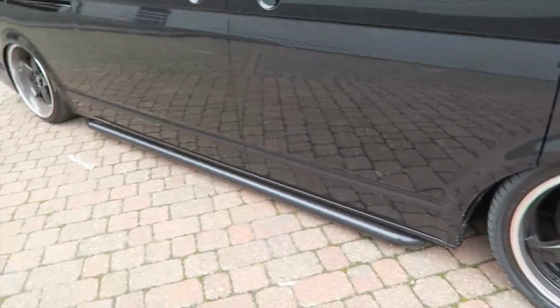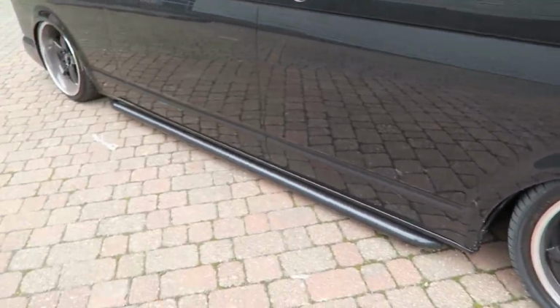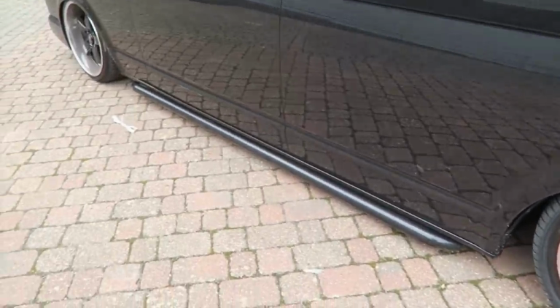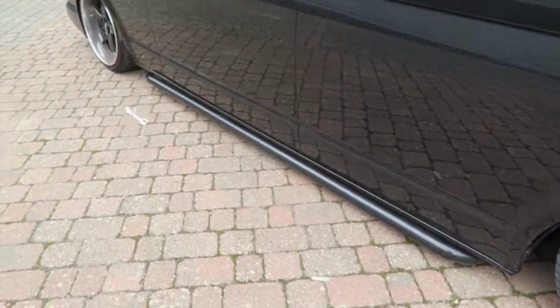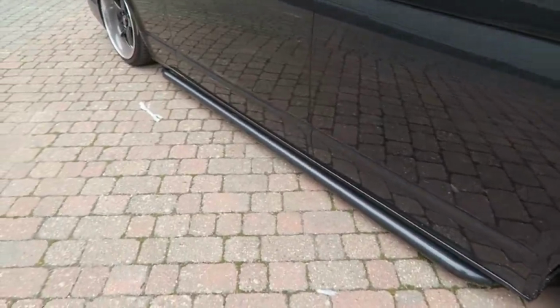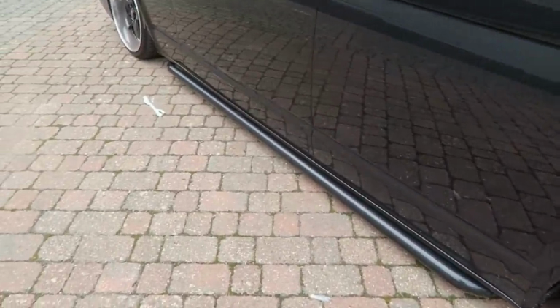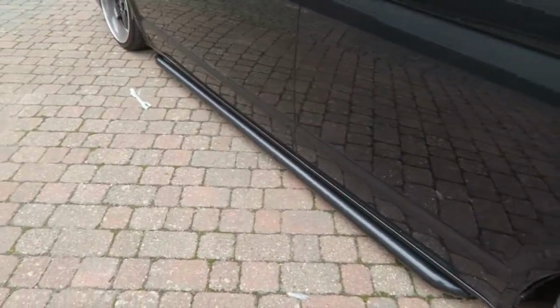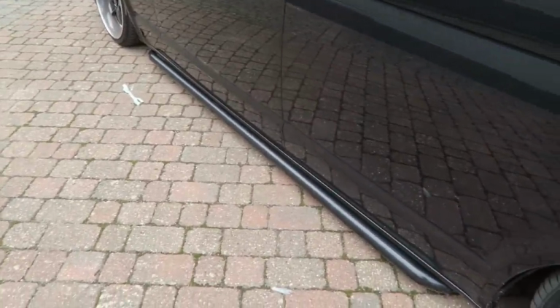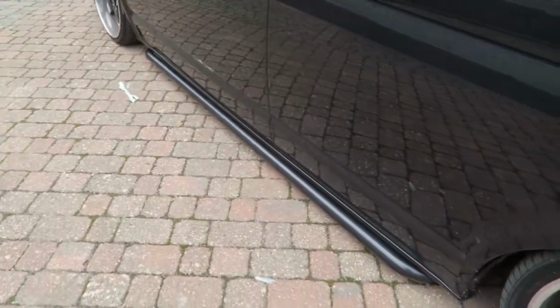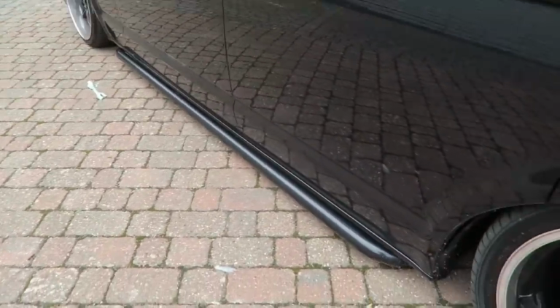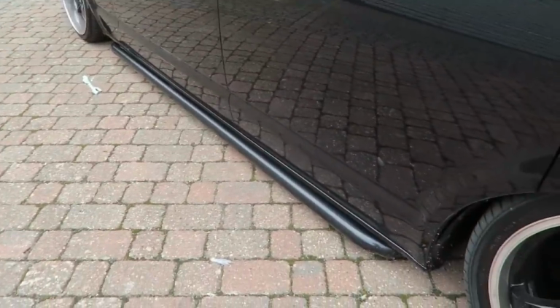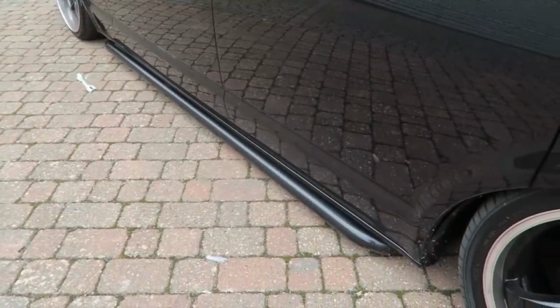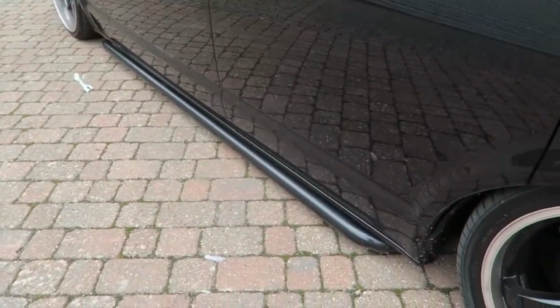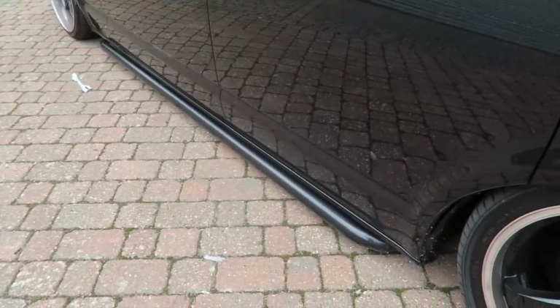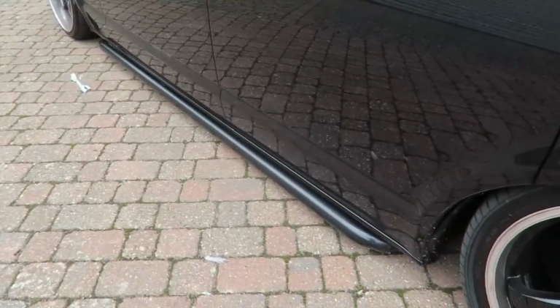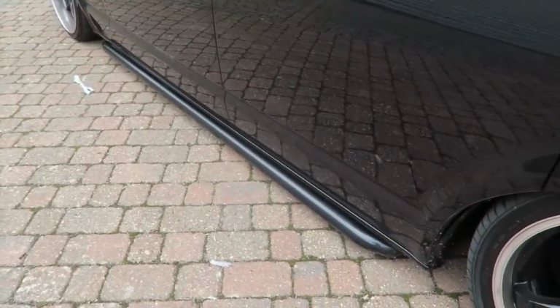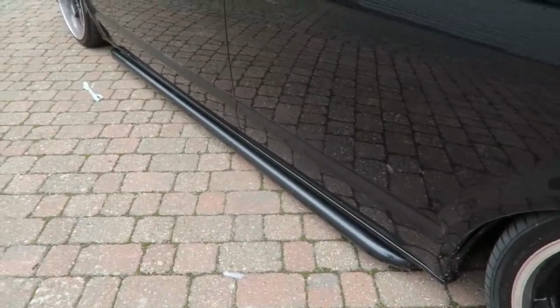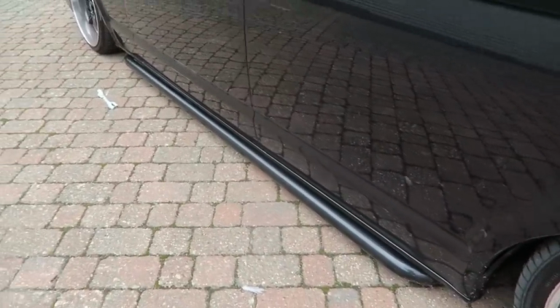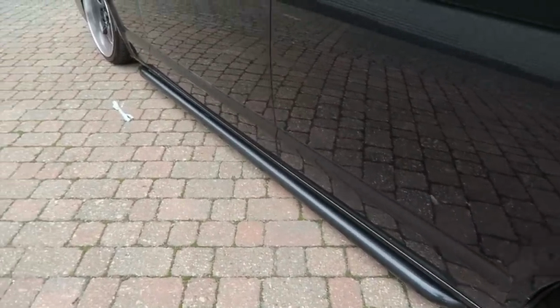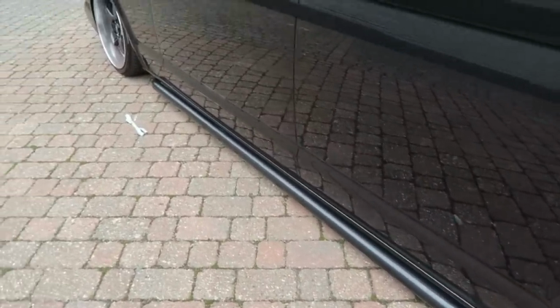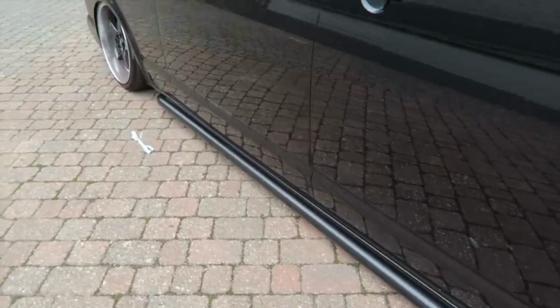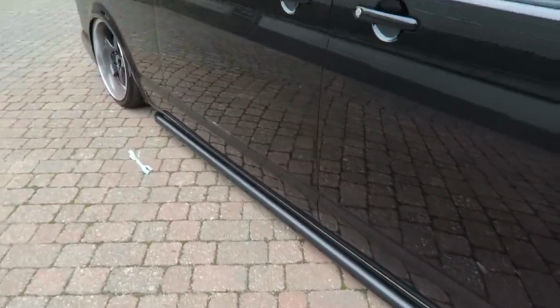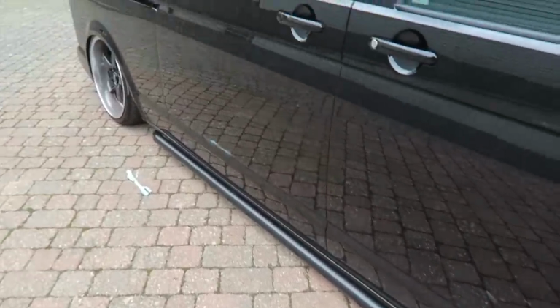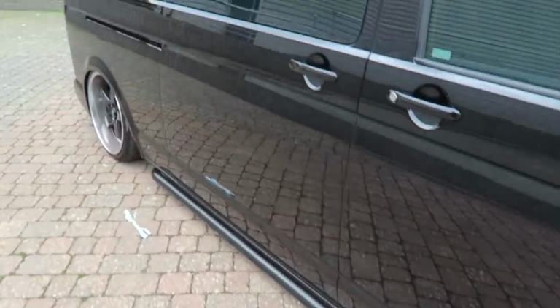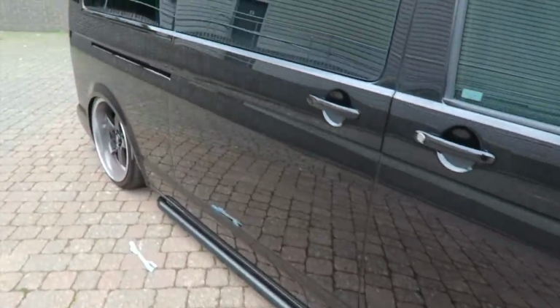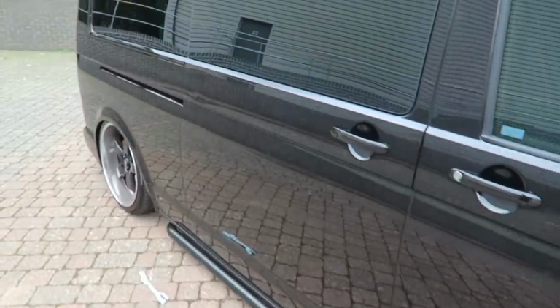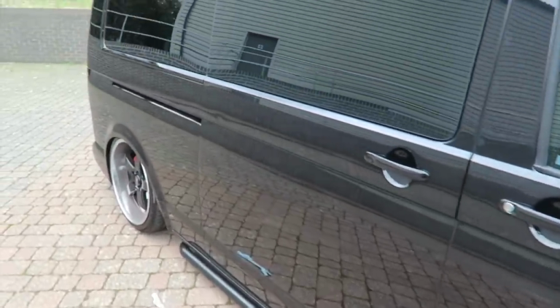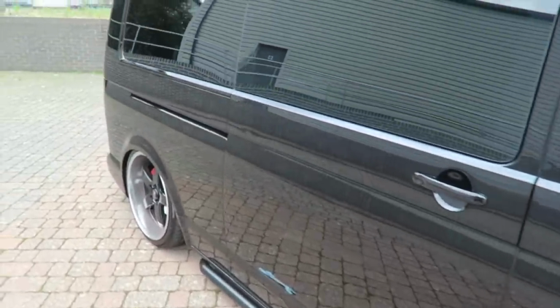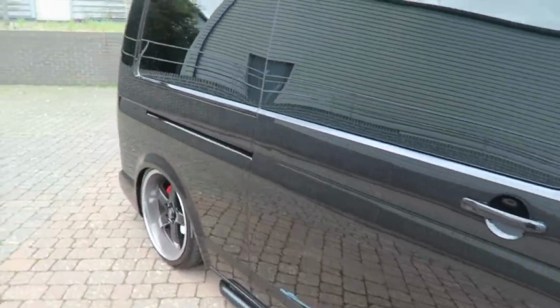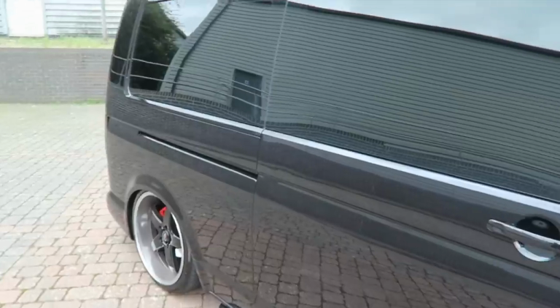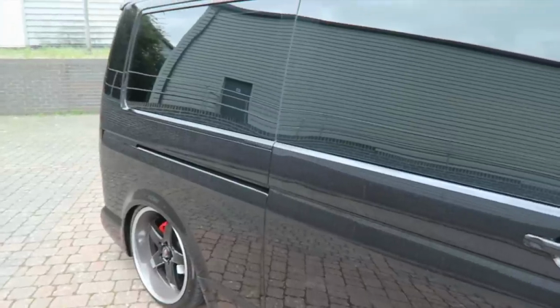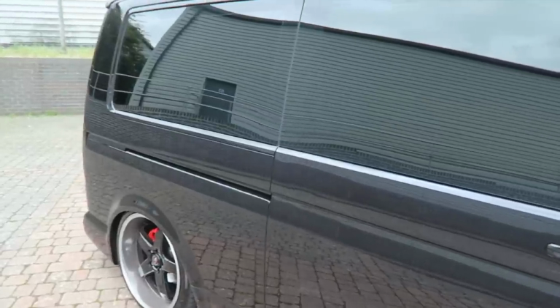Red brake calipers at the front as well, just sat so low. We have the side bars at the side as well. This is the long wheelbase version.